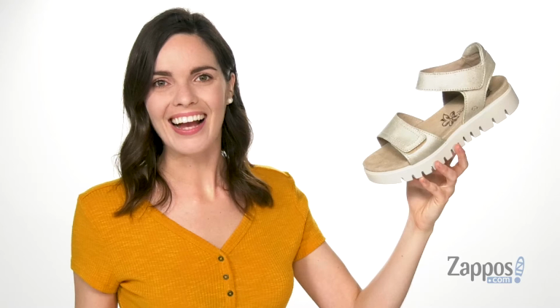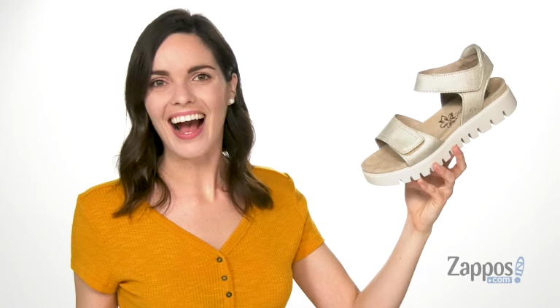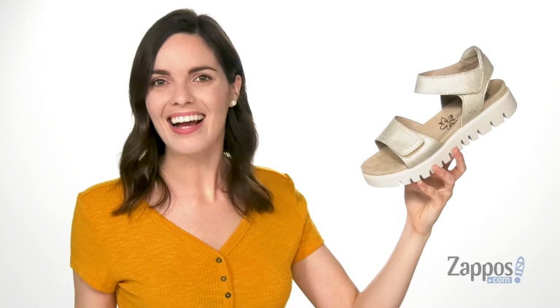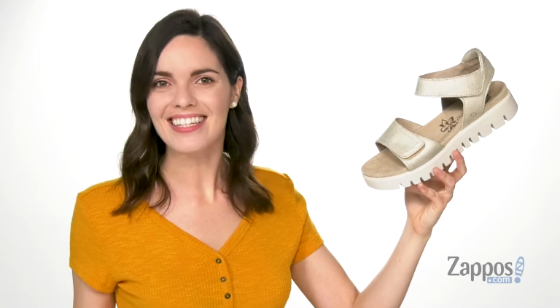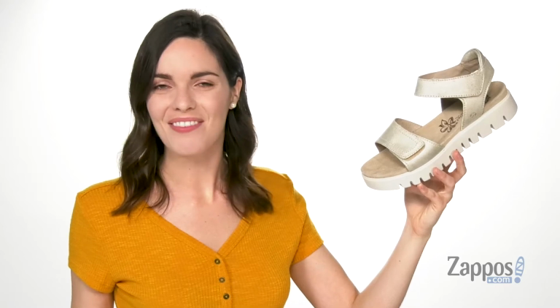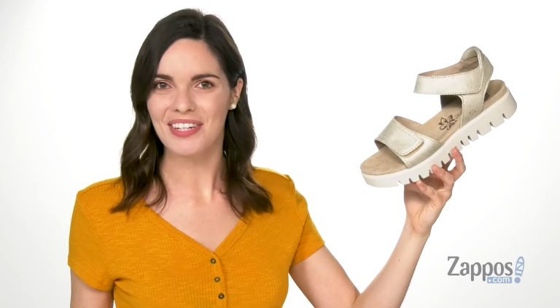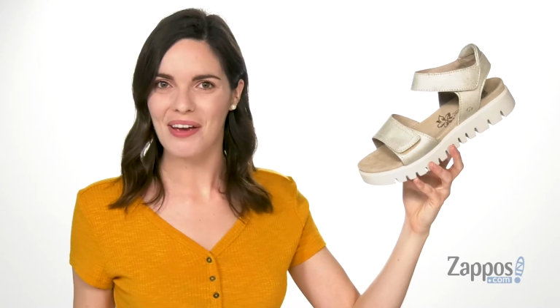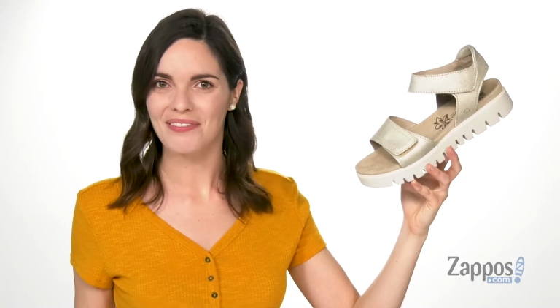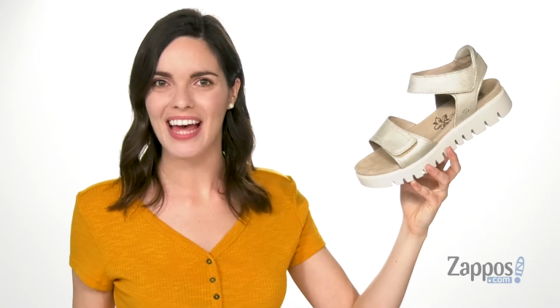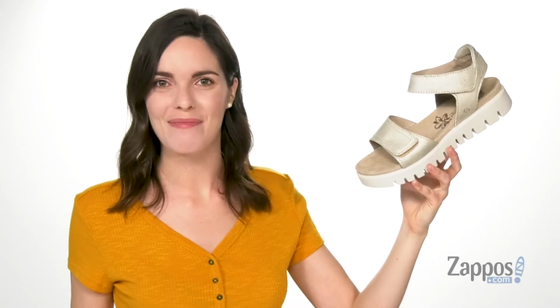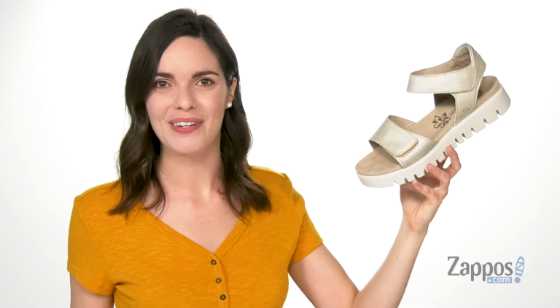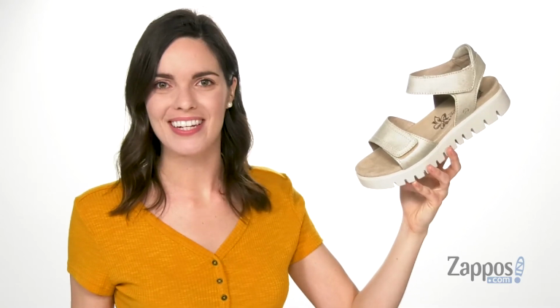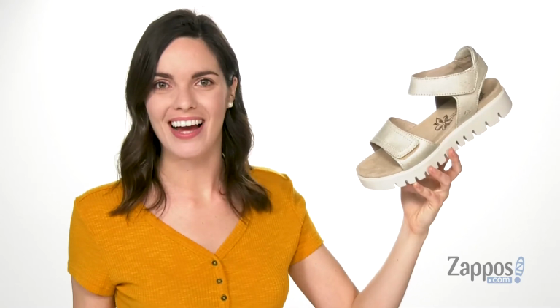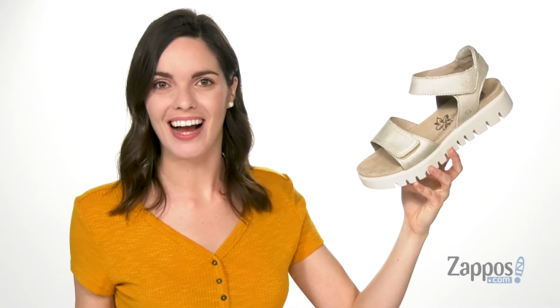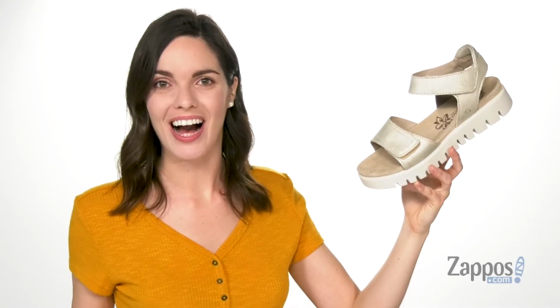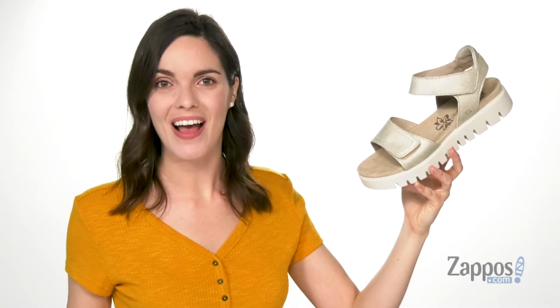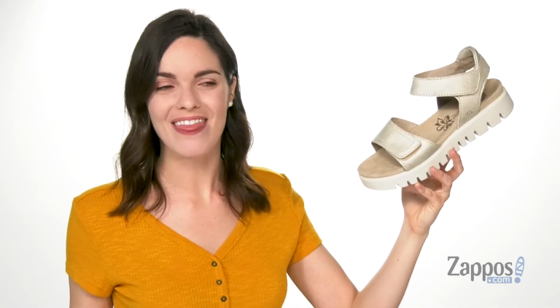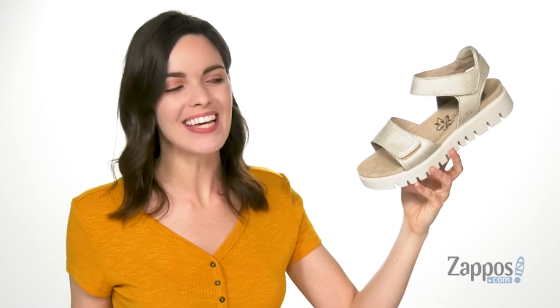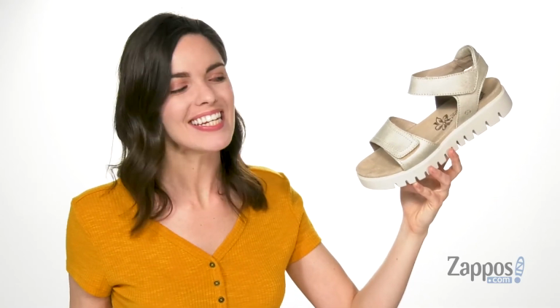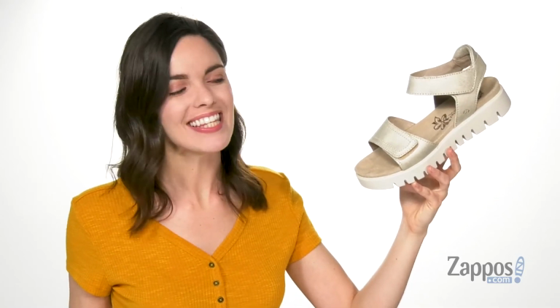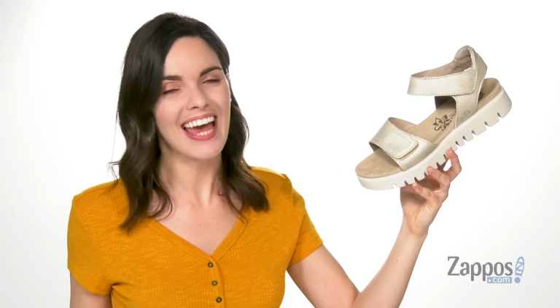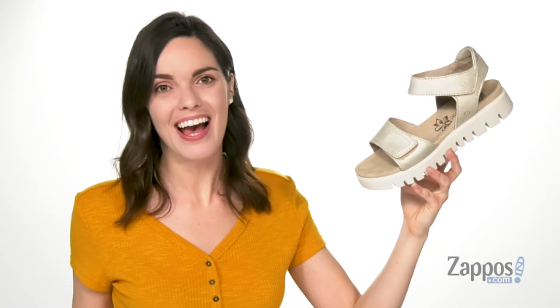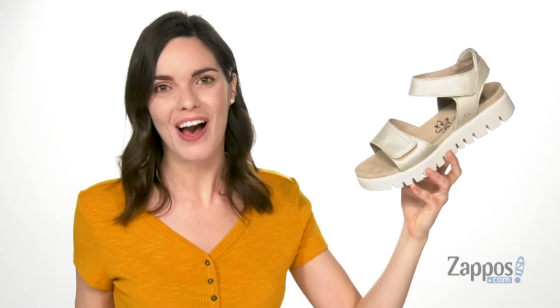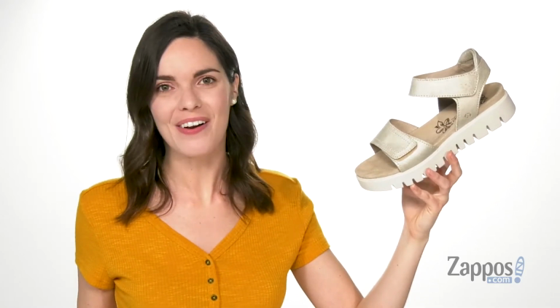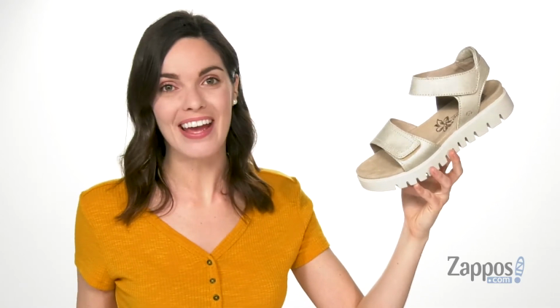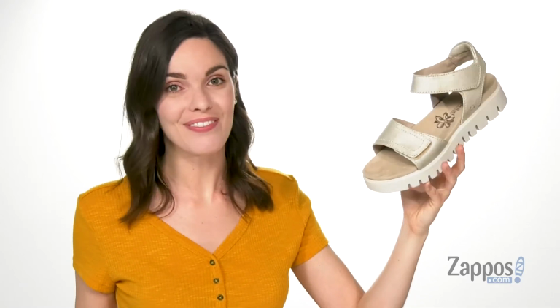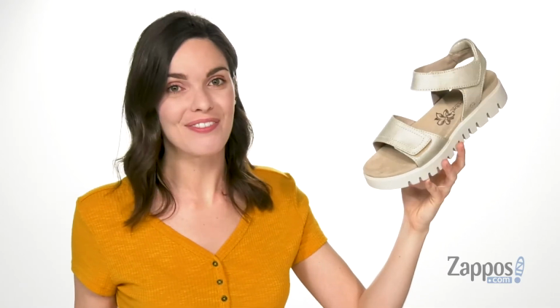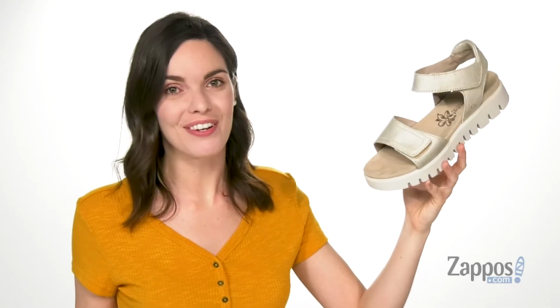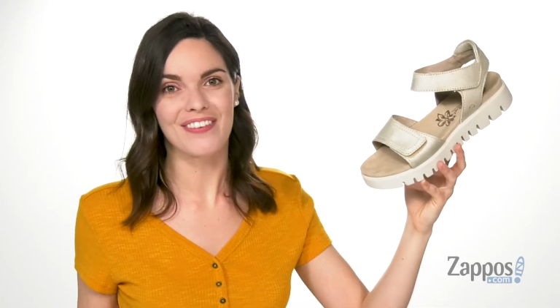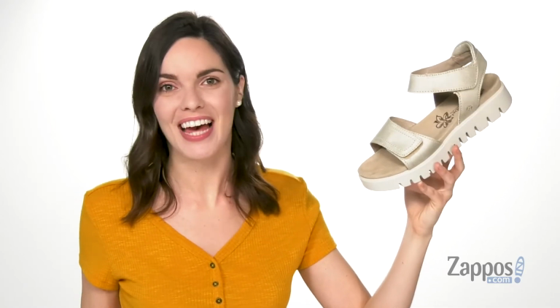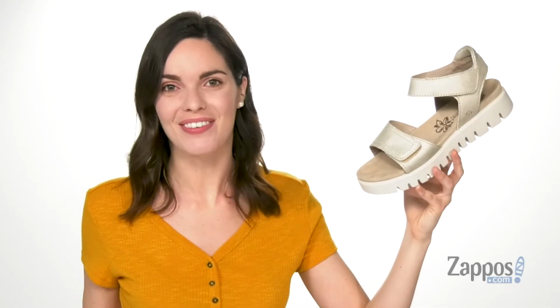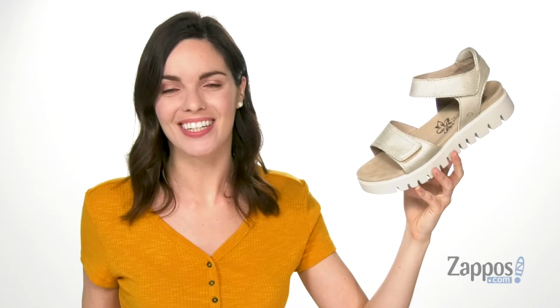Hi guys, I'm Zoe from Sappos.com and this is Thea08 from Joseph Seibel.